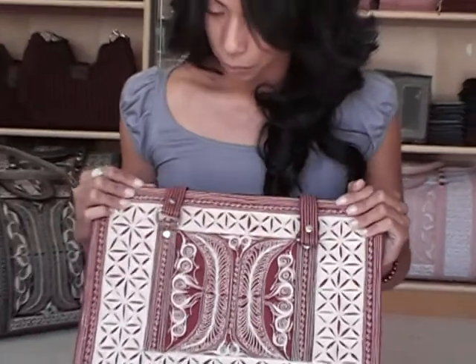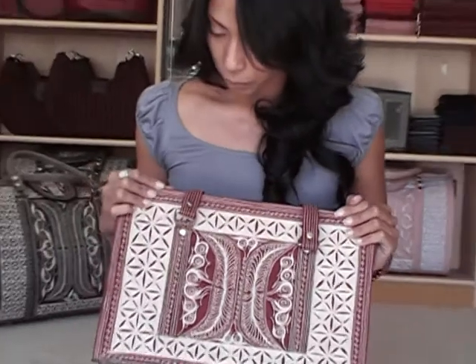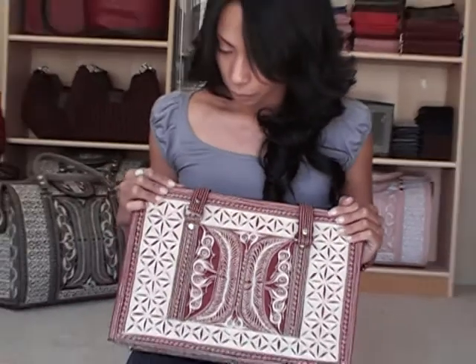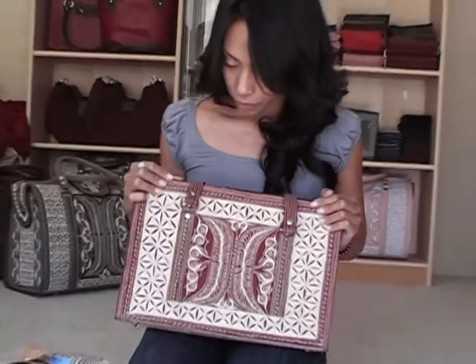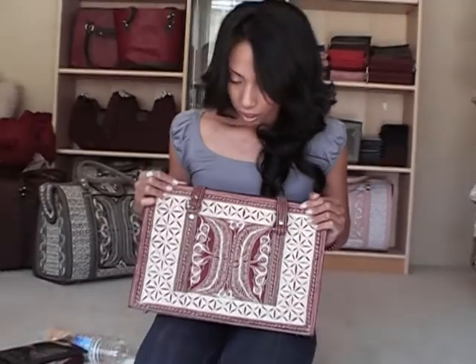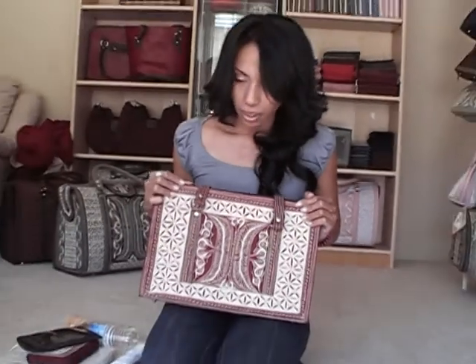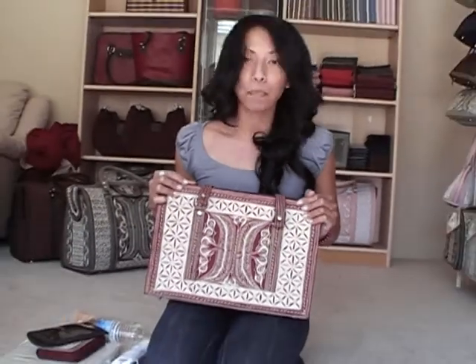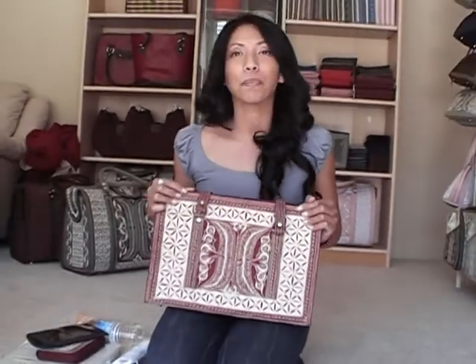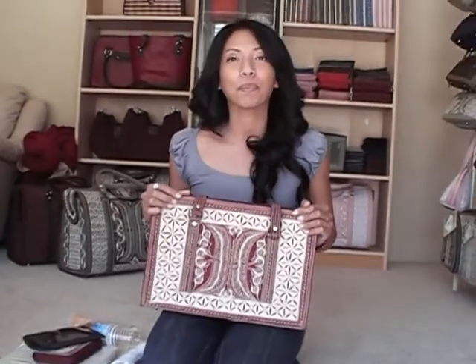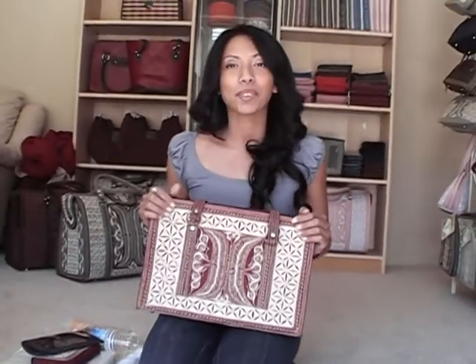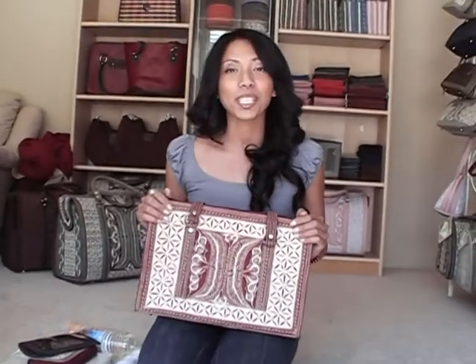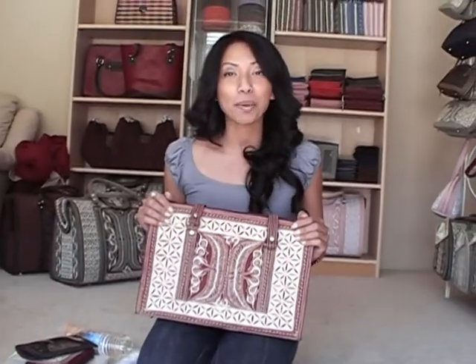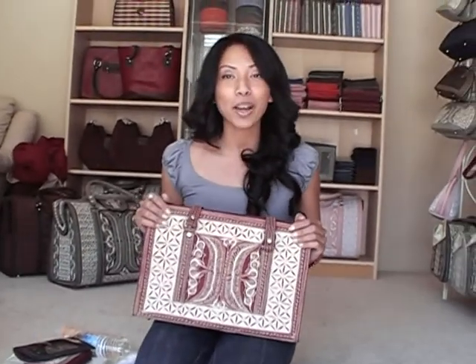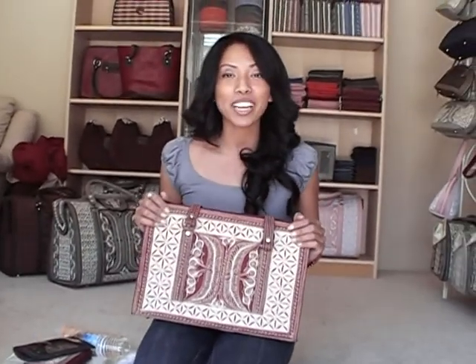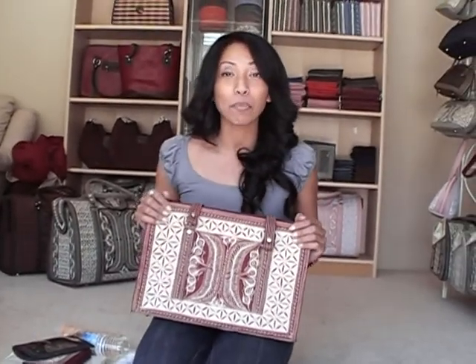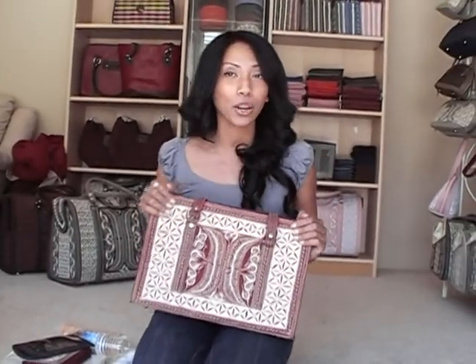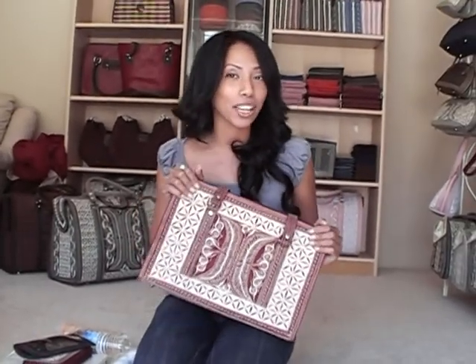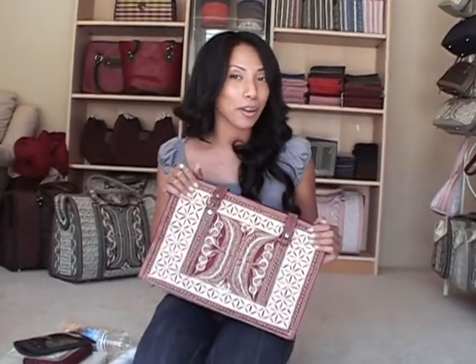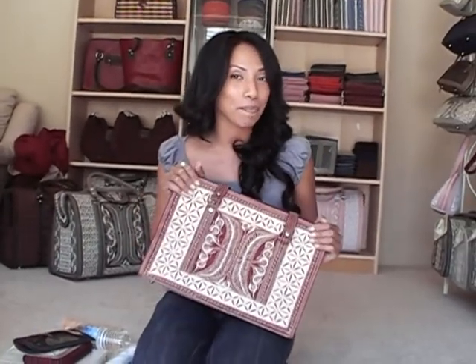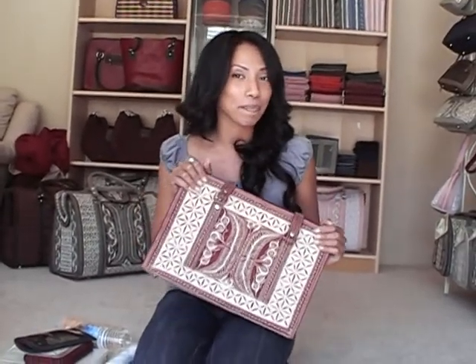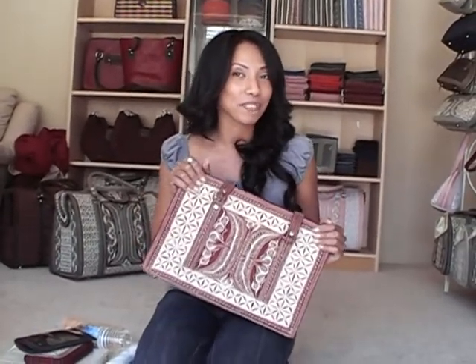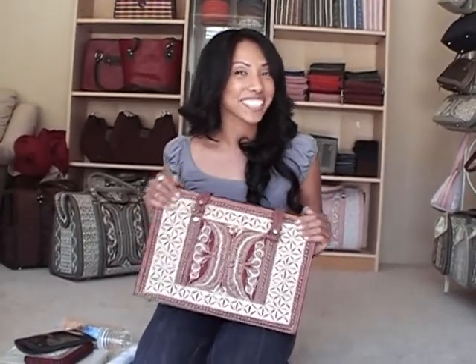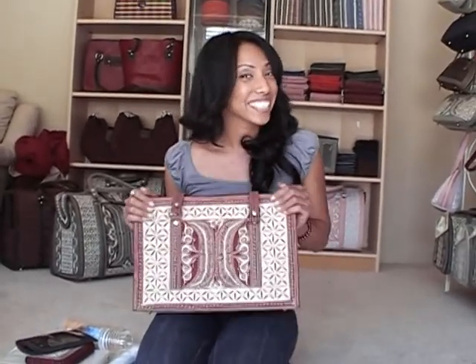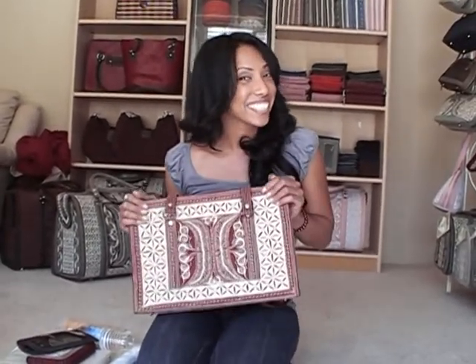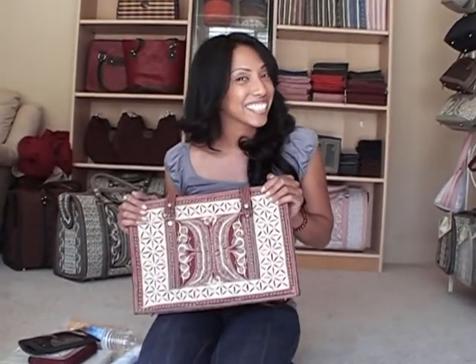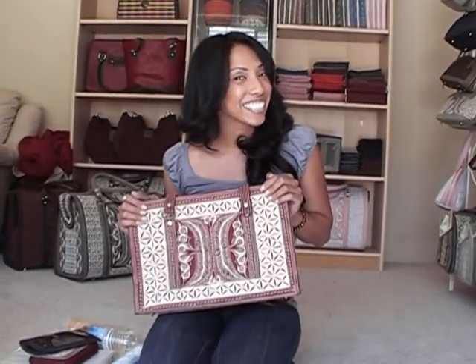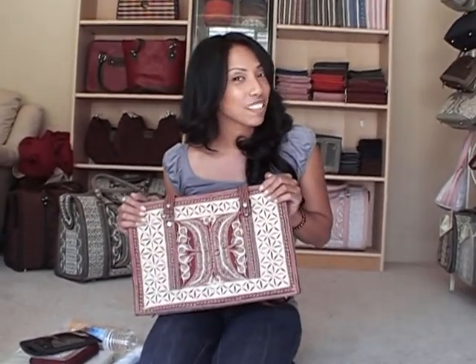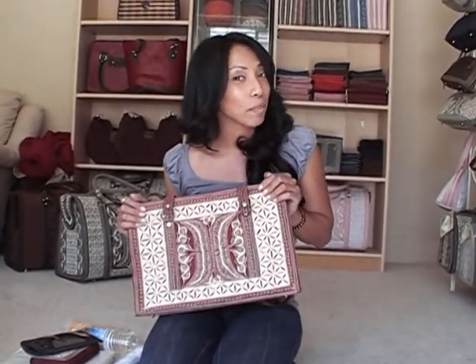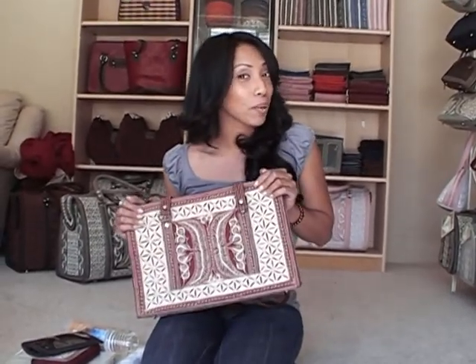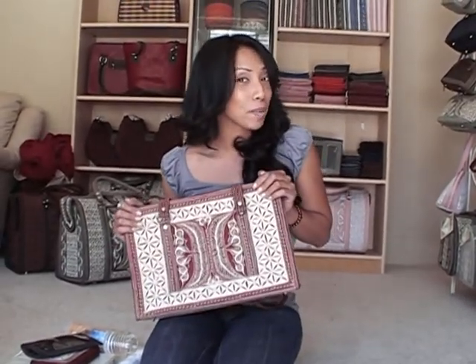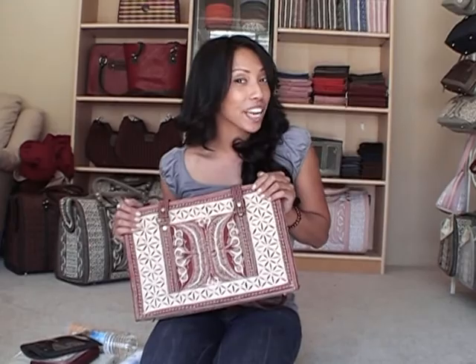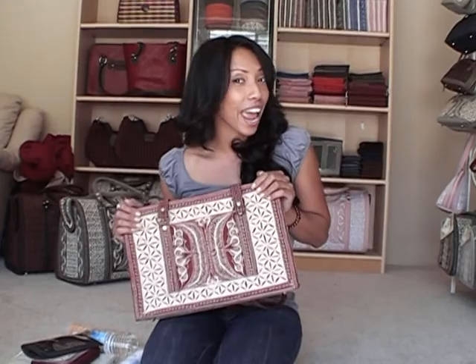And yep, that's the Abadi, Burgundy Cream. Pick one up today.